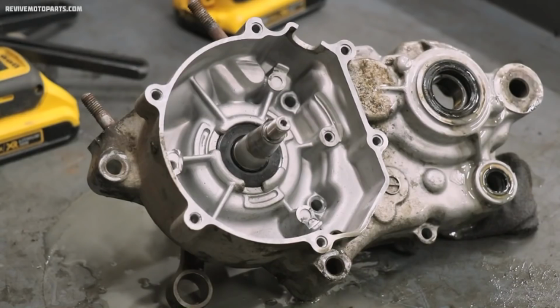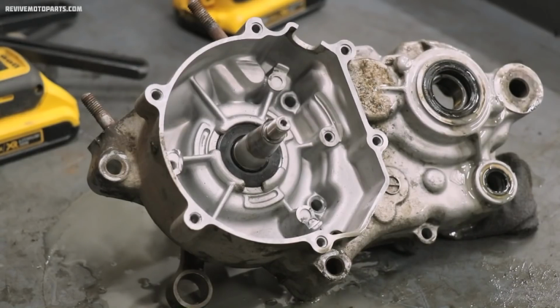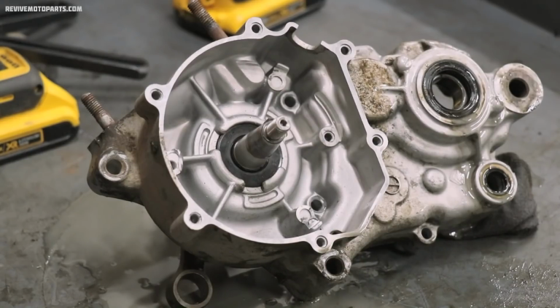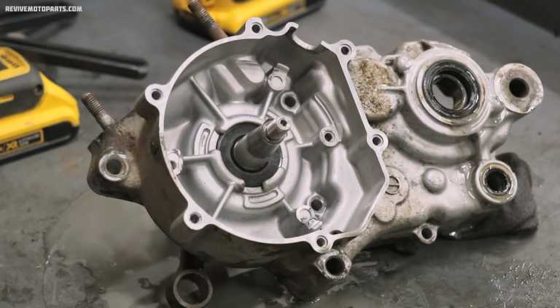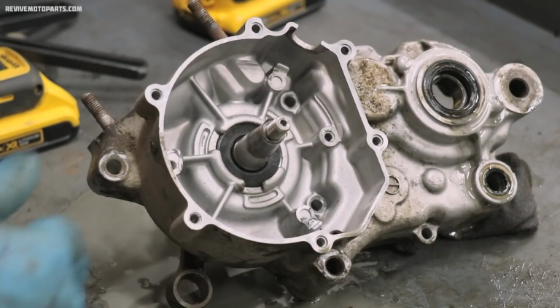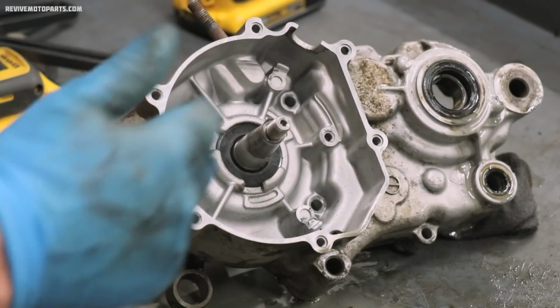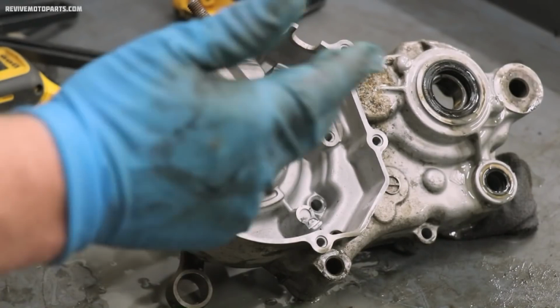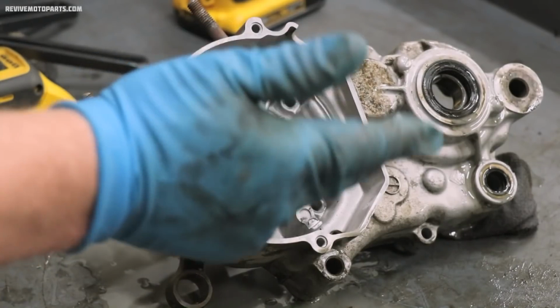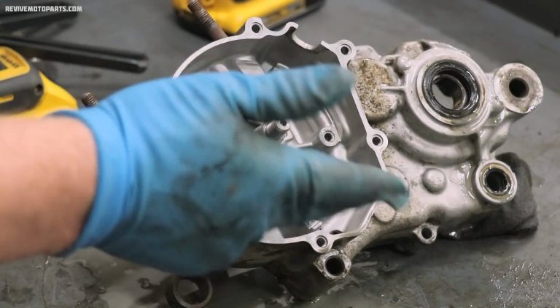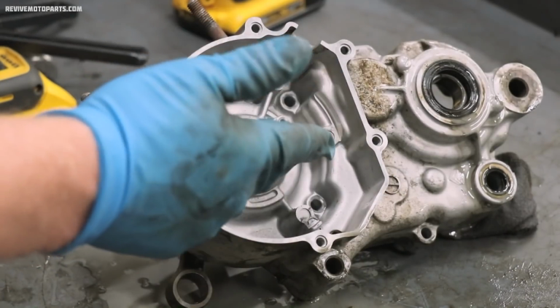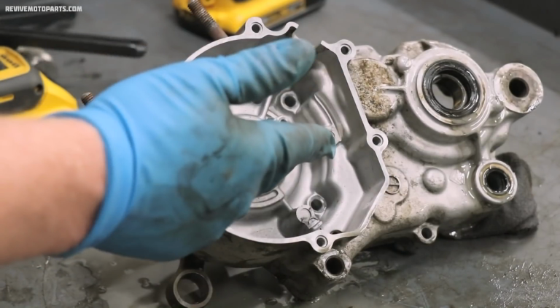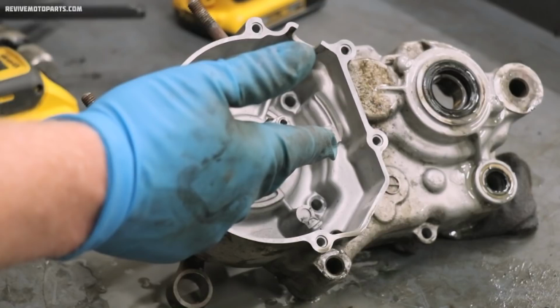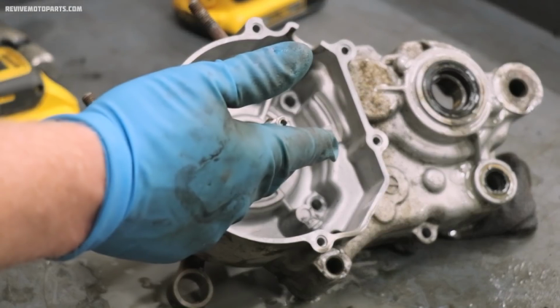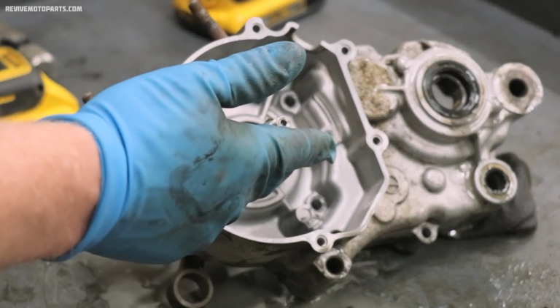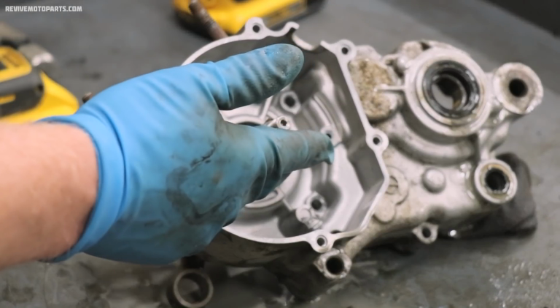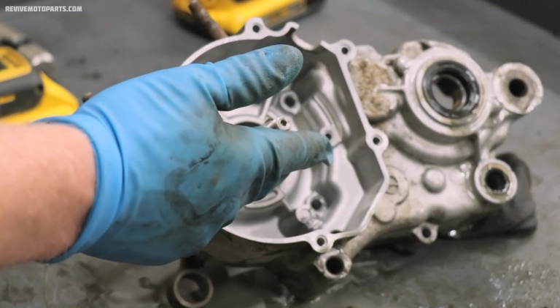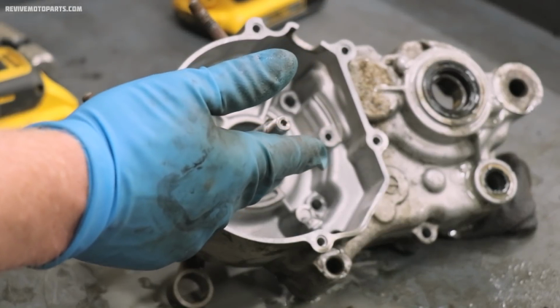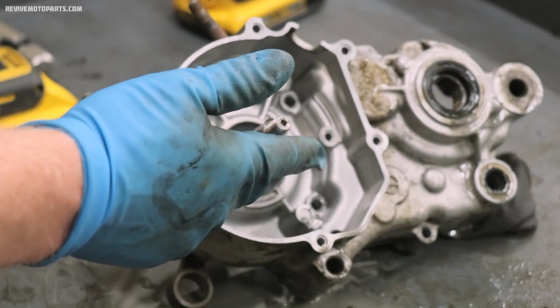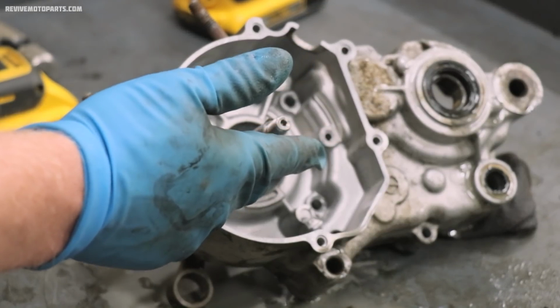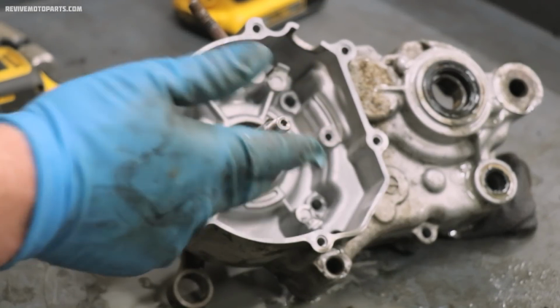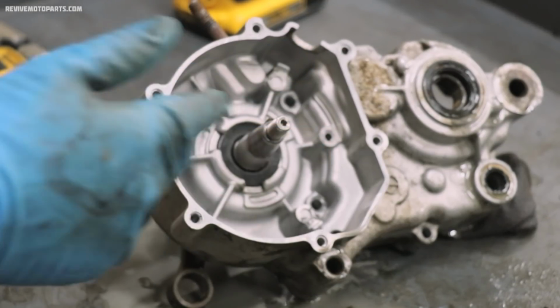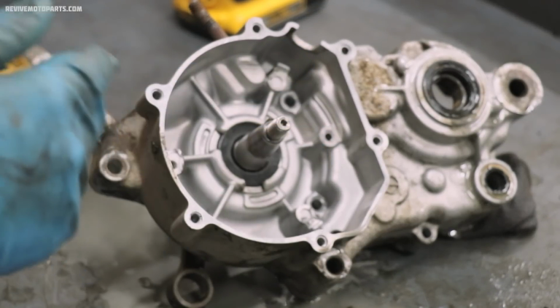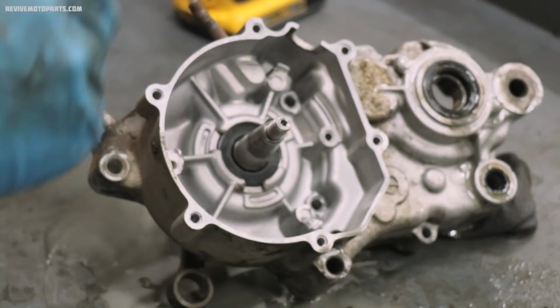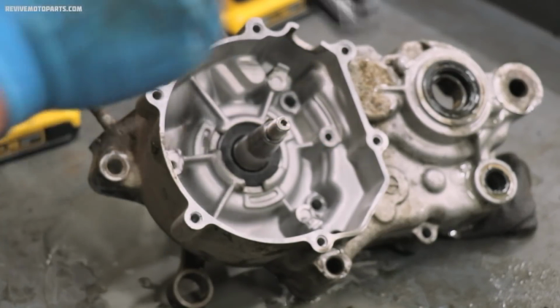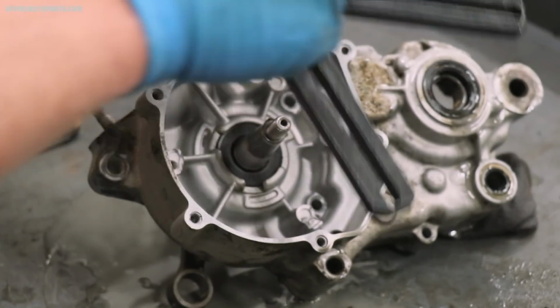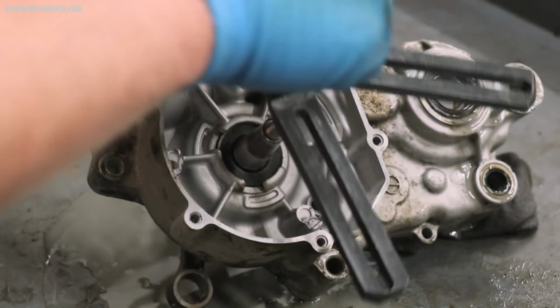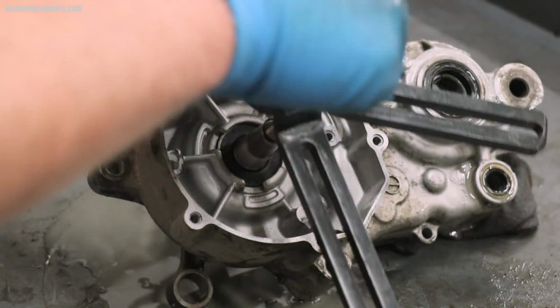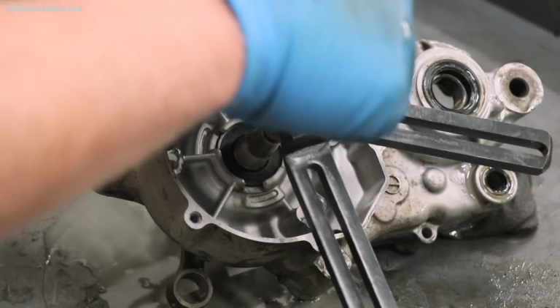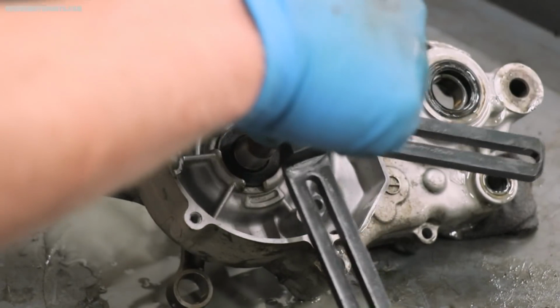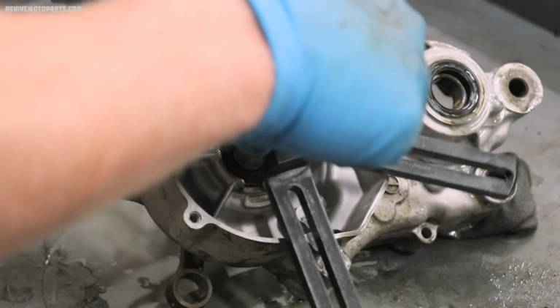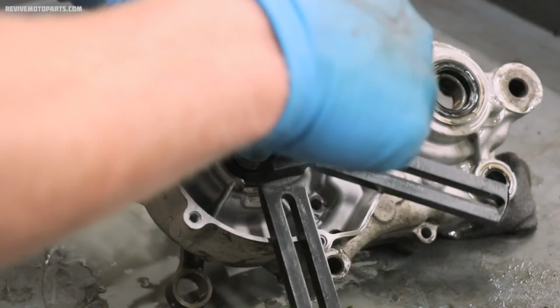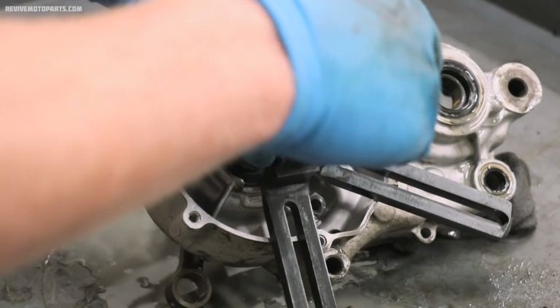To remove the crankshaft out of the left crankcase, I'll use the crankcase splitter again.